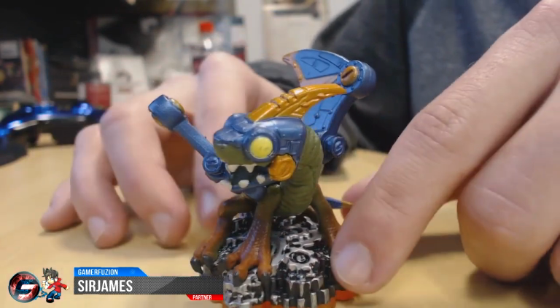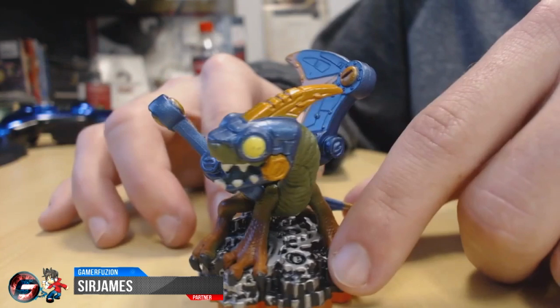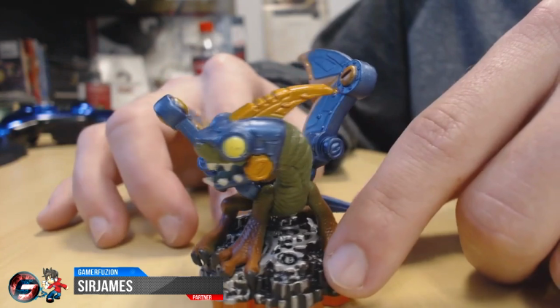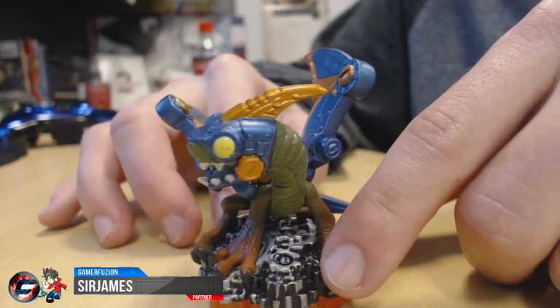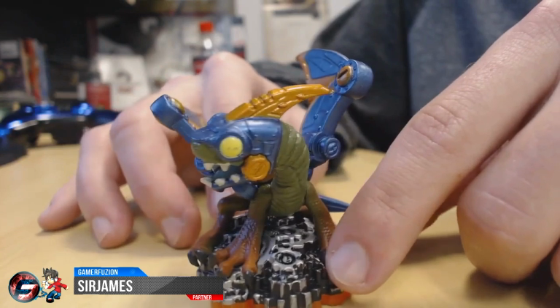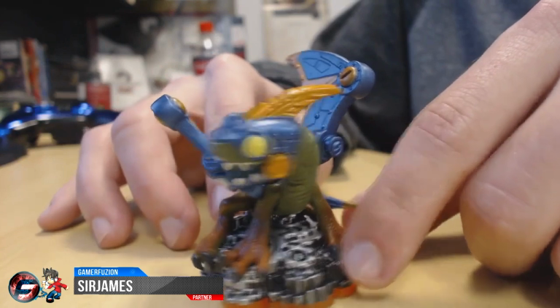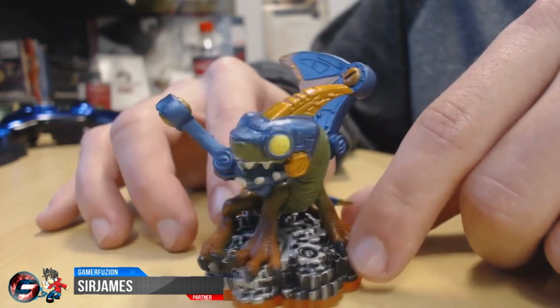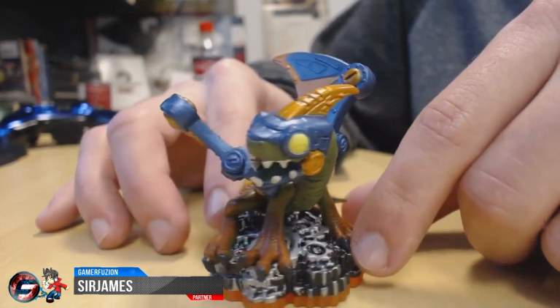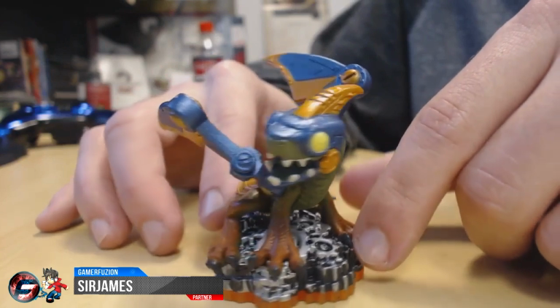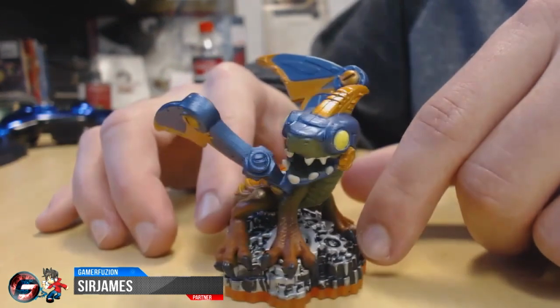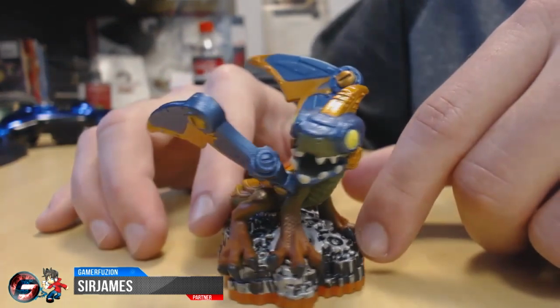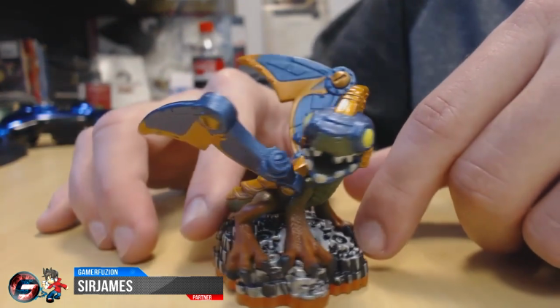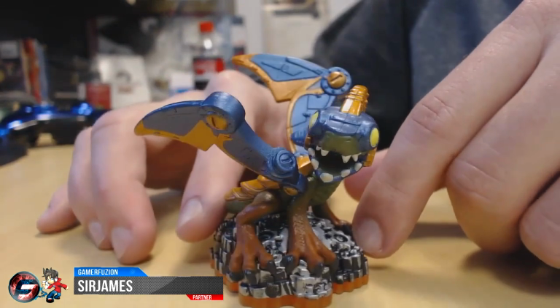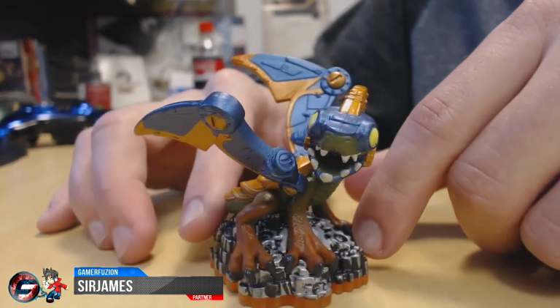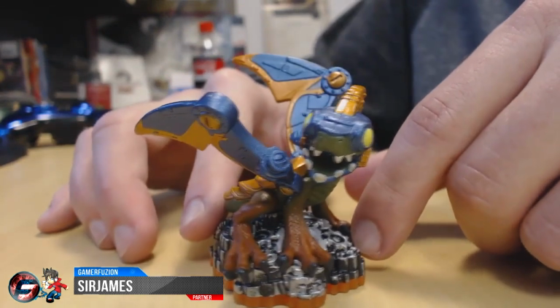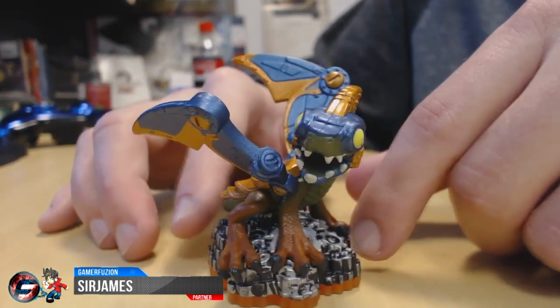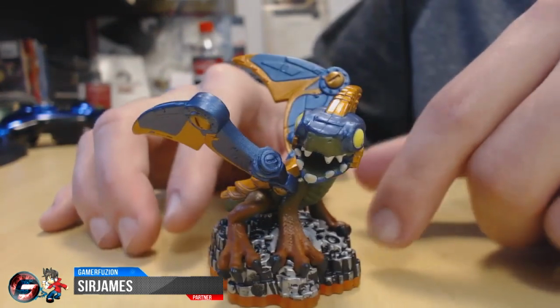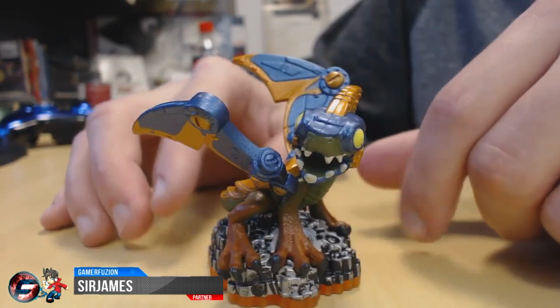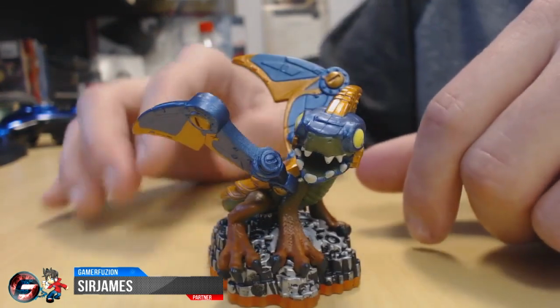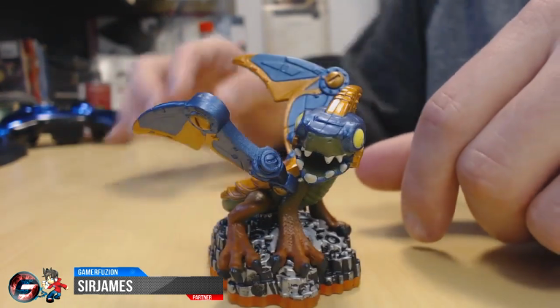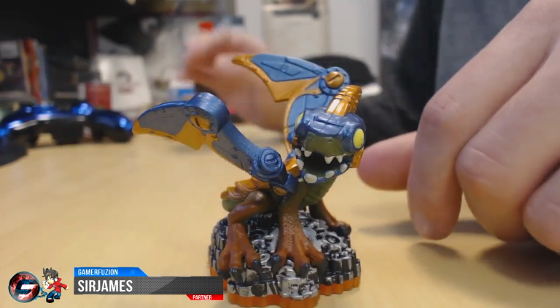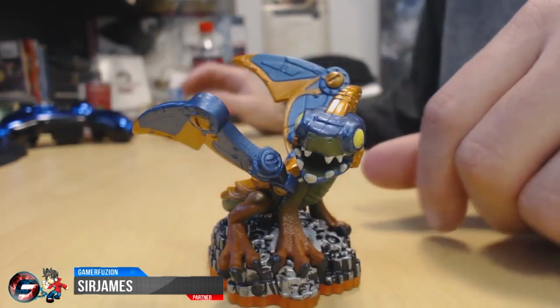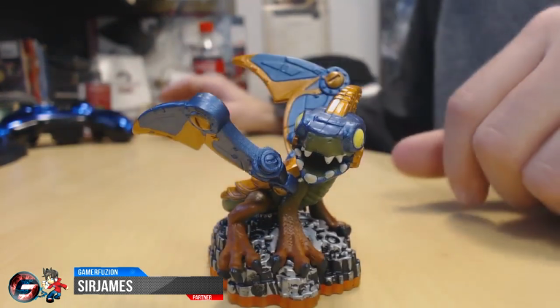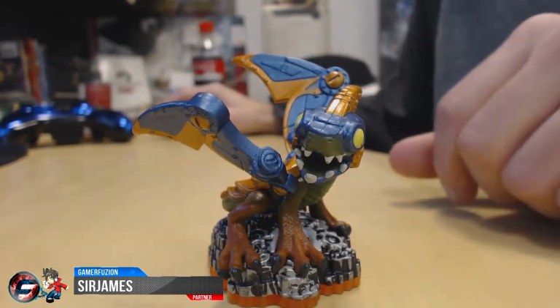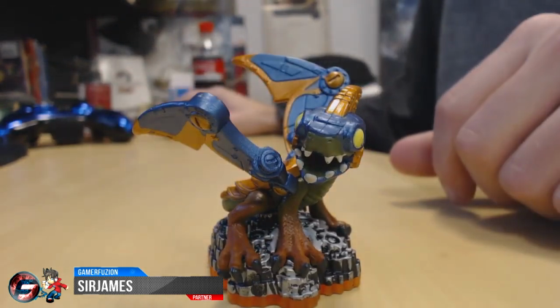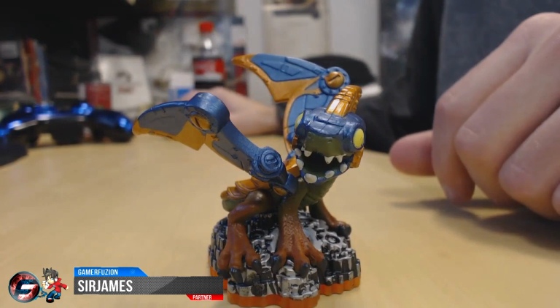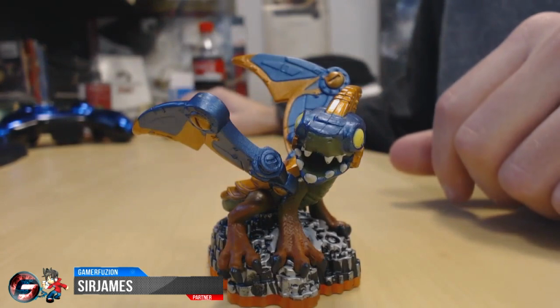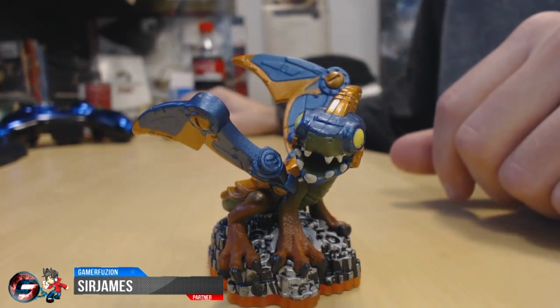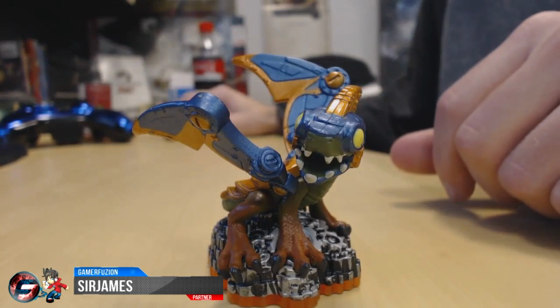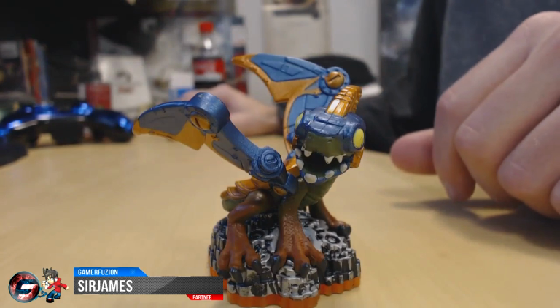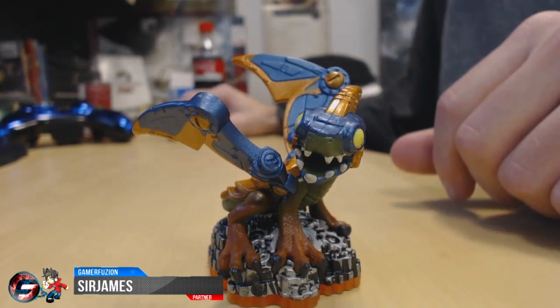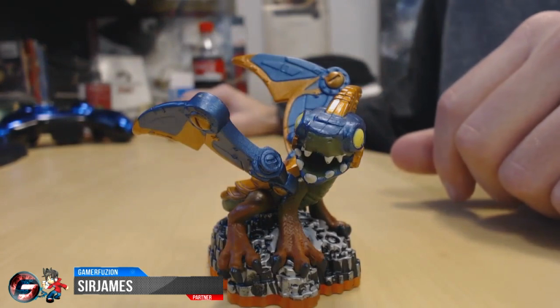That is the Light Core Drewbot. So let's go ahead and take a look at how this character looks in the game.